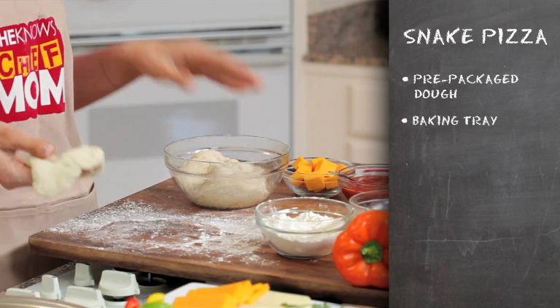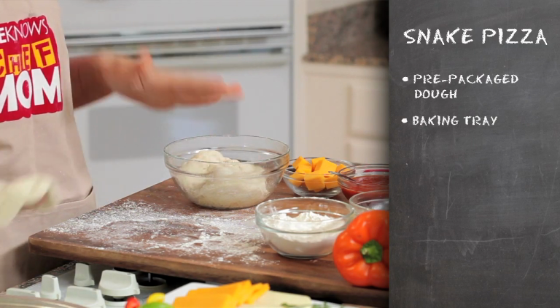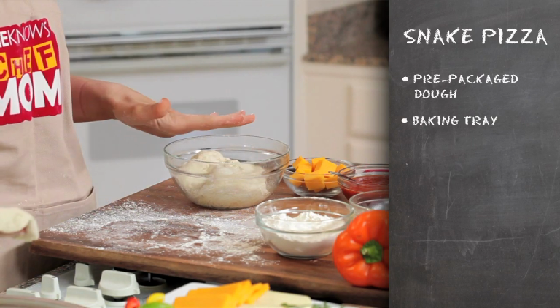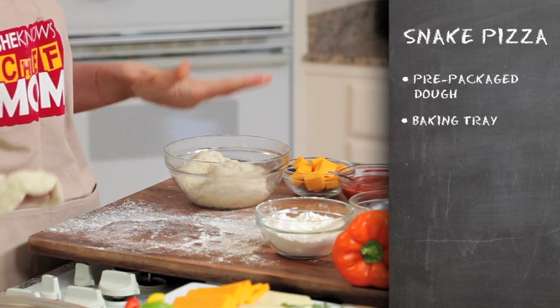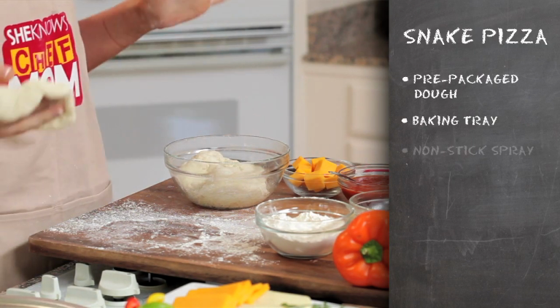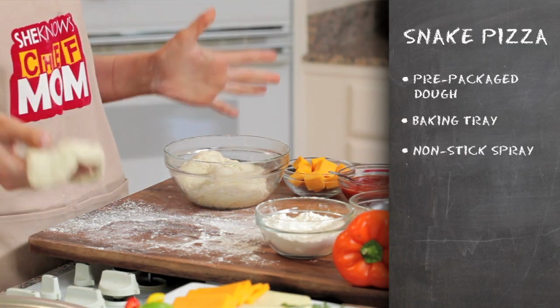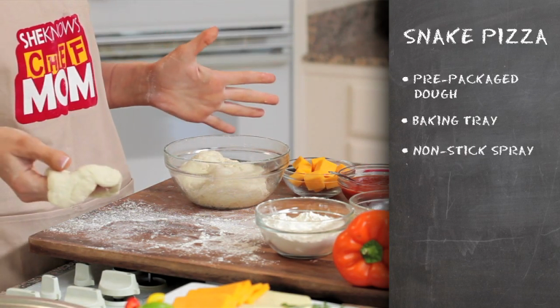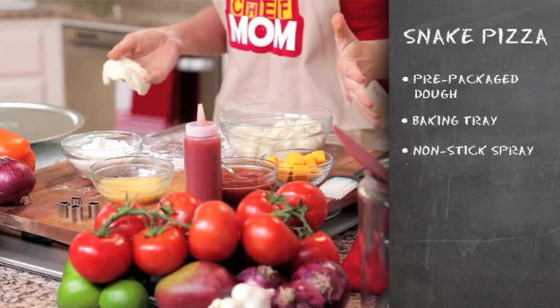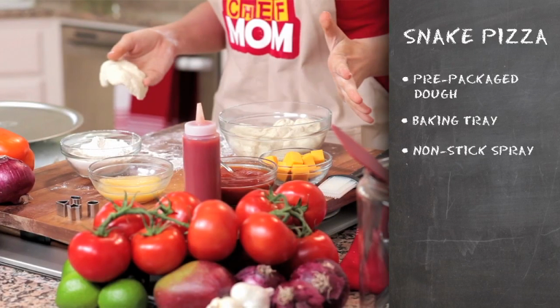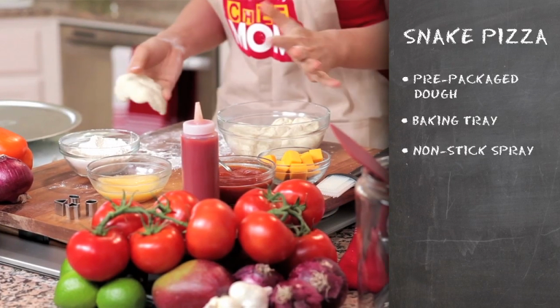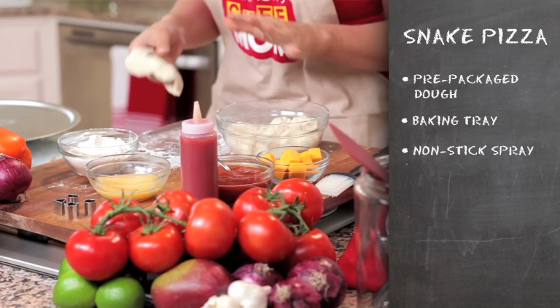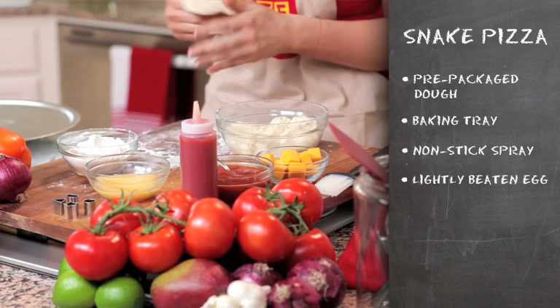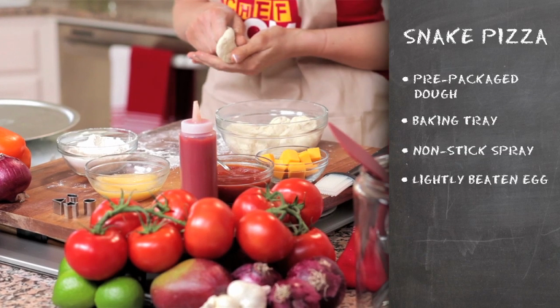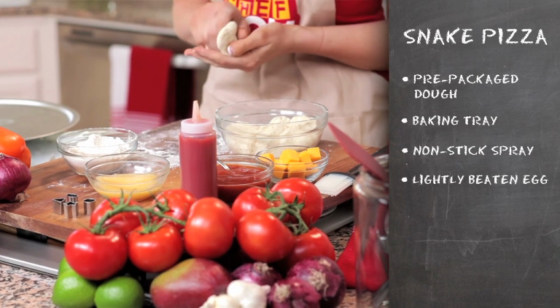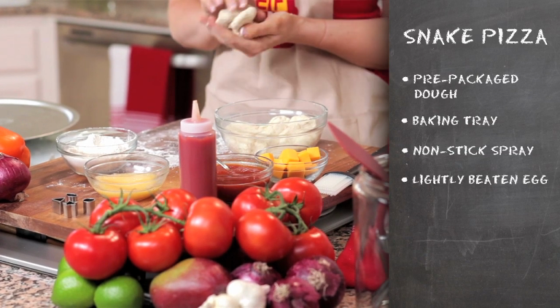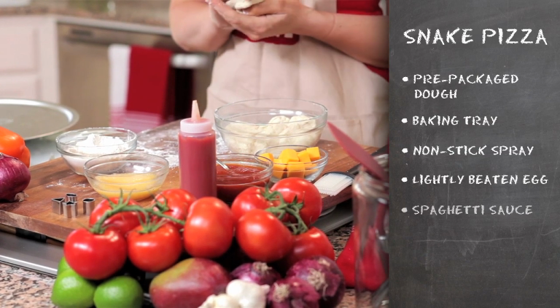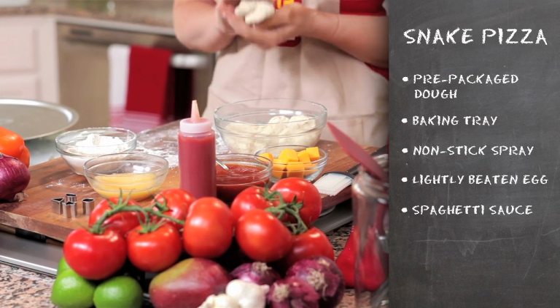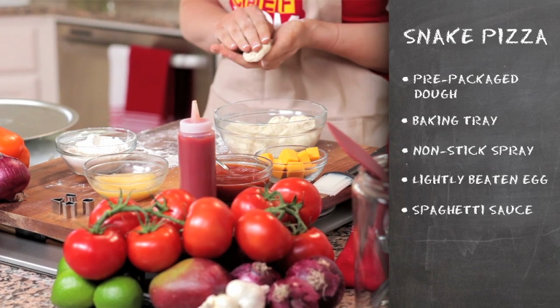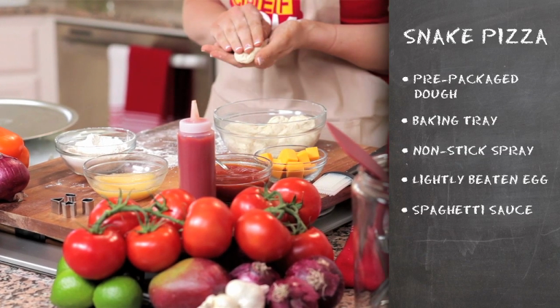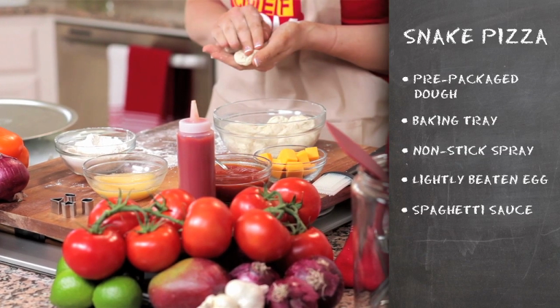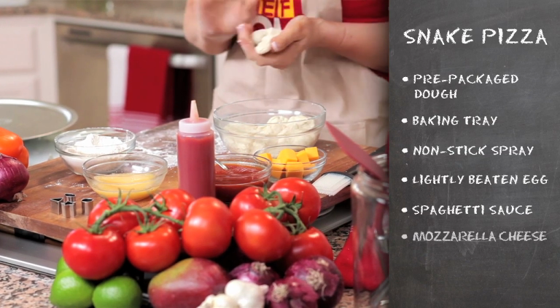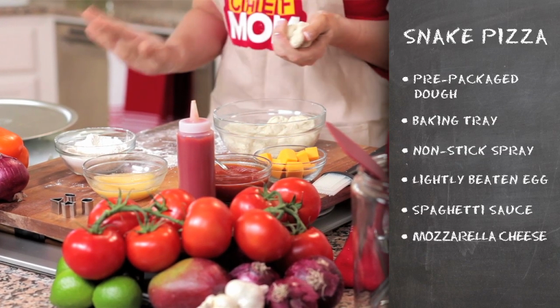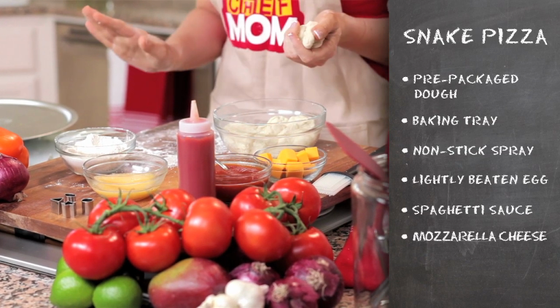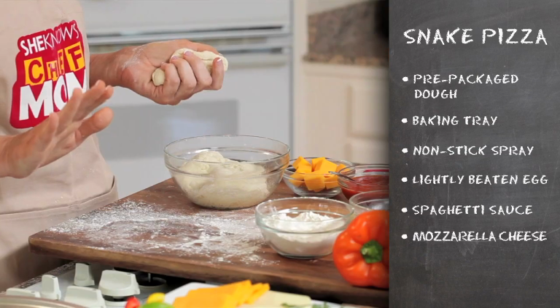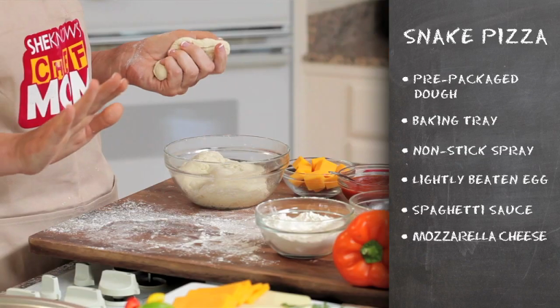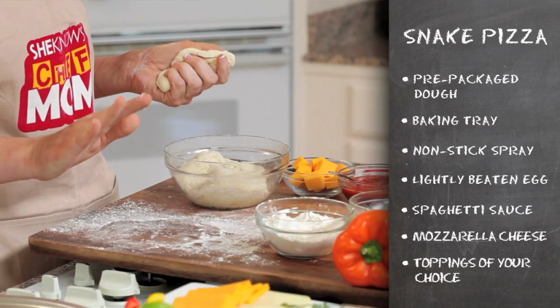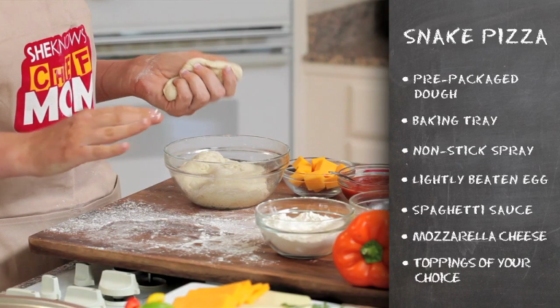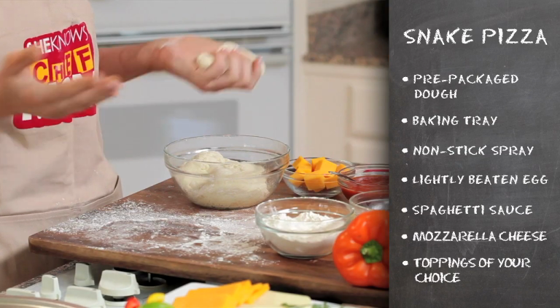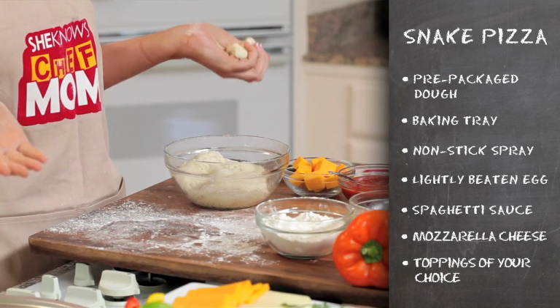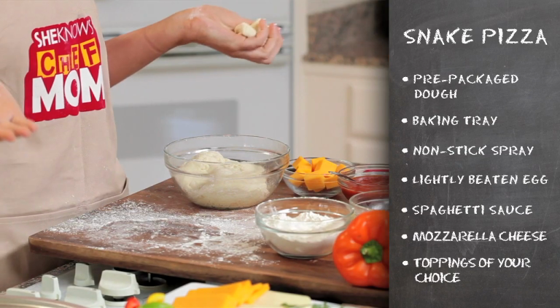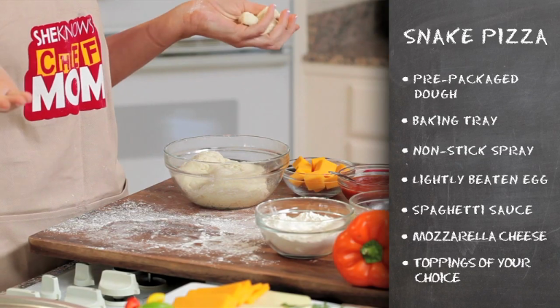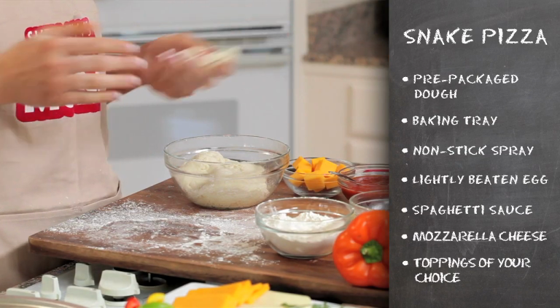What you'll need for this recipe is your dough, a baking tray, some spray-on vegetable oil, some egg, some tomato sauce, slices of mozzarella cheese, and your pizza toppings.